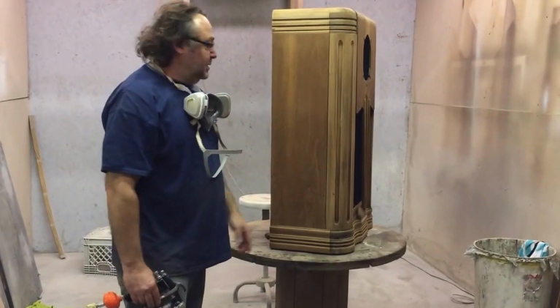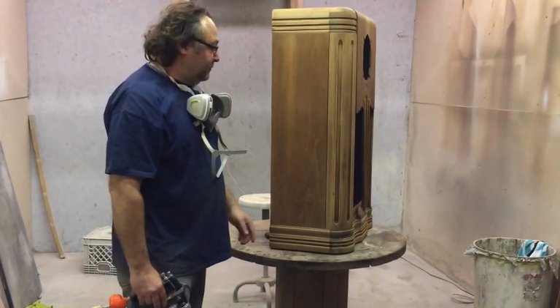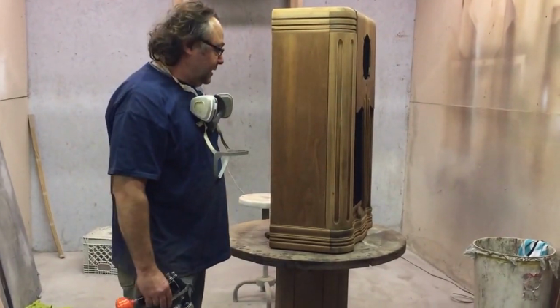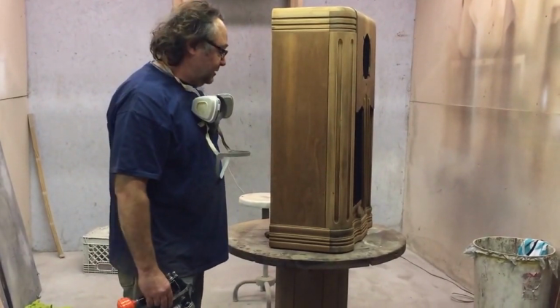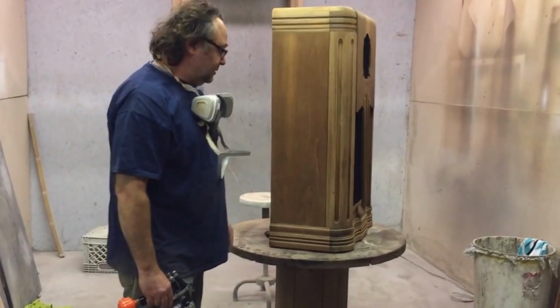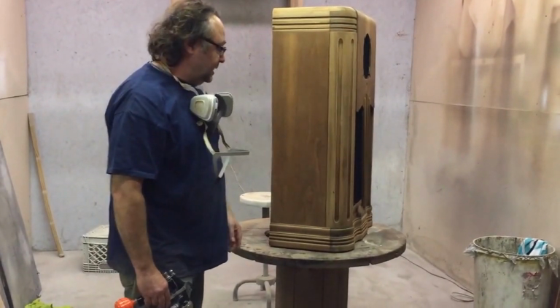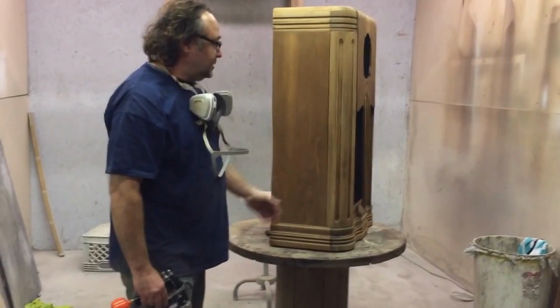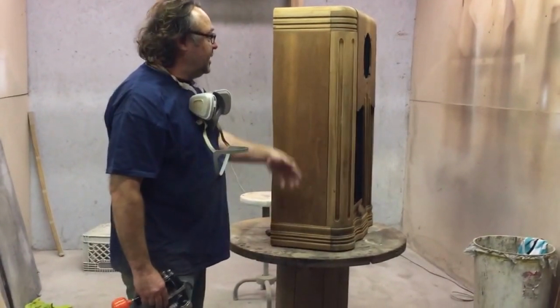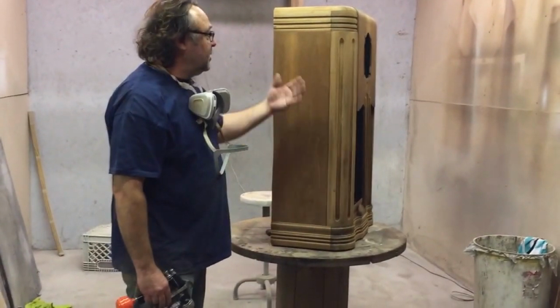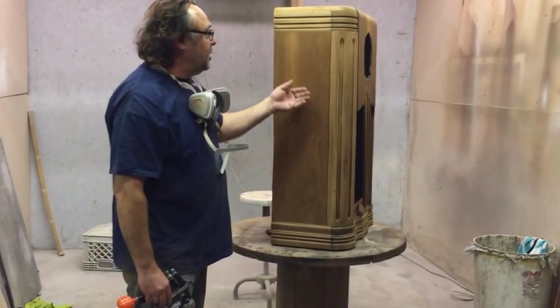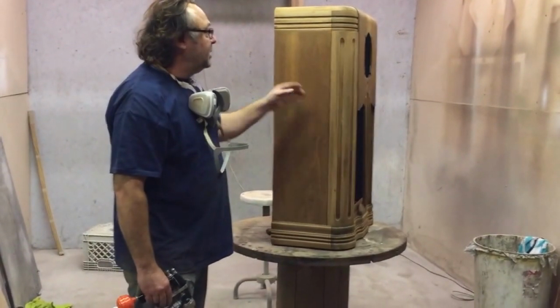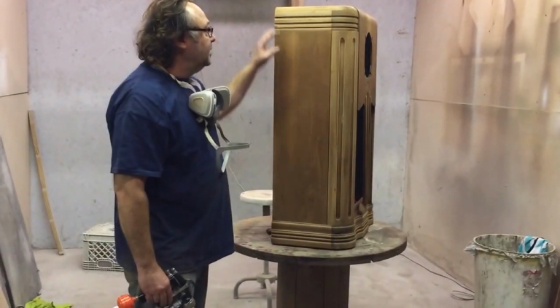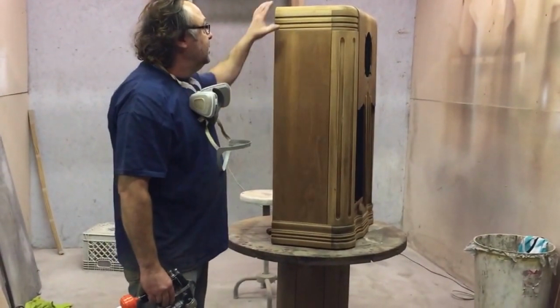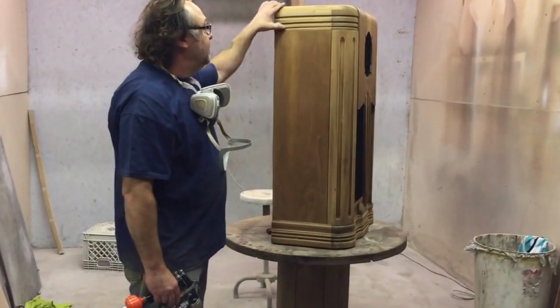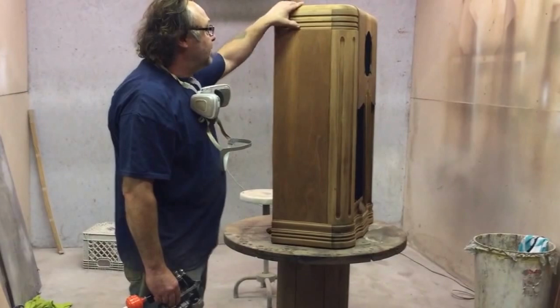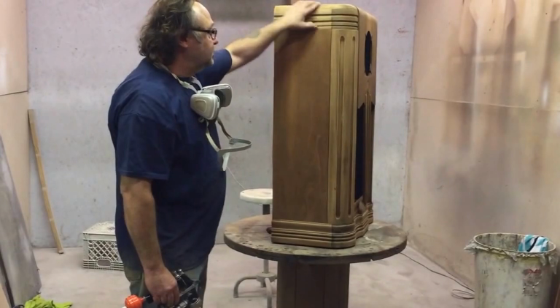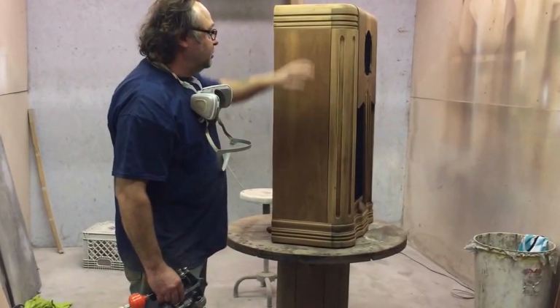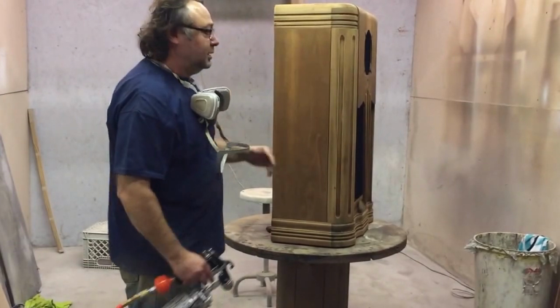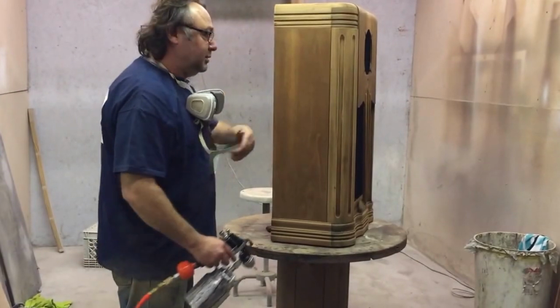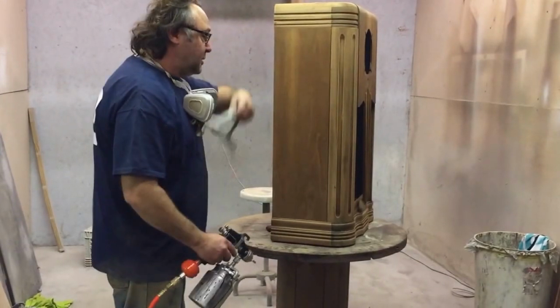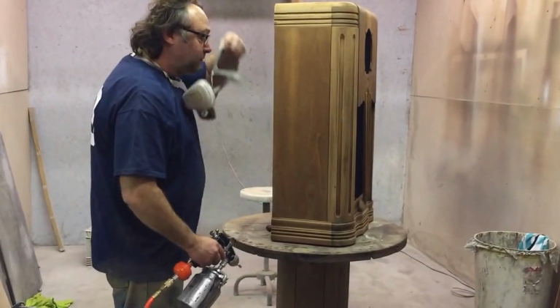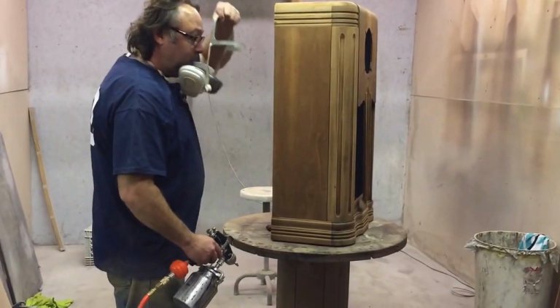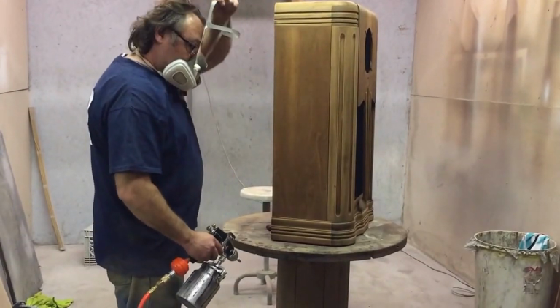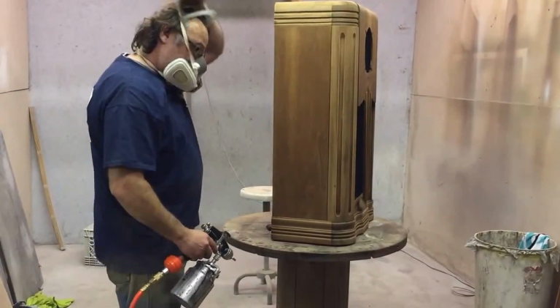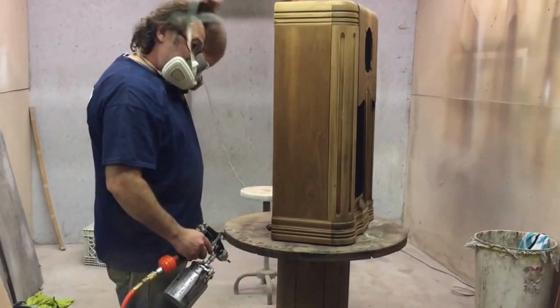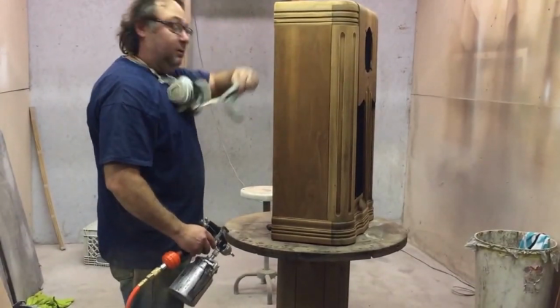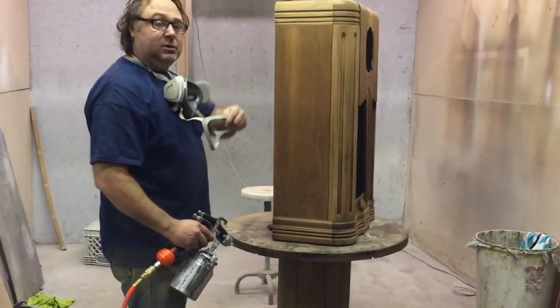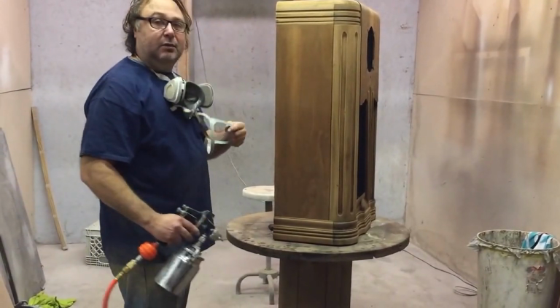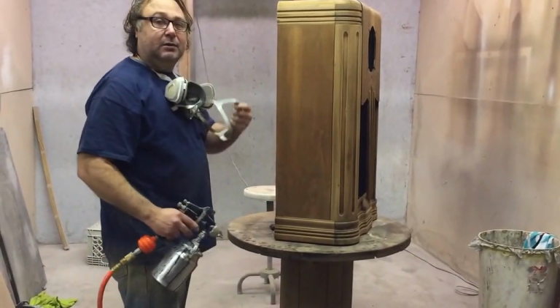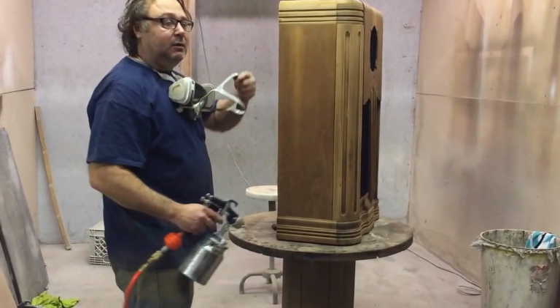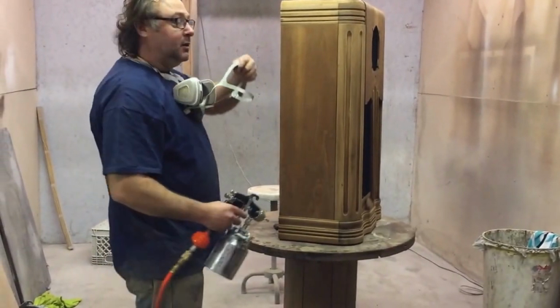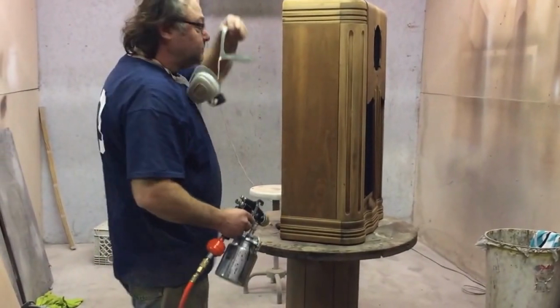Then after that, the next day I'll start coating it and I'll be toning in here. I'm going to show you what it's going to look like.